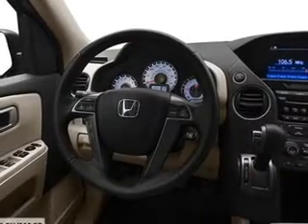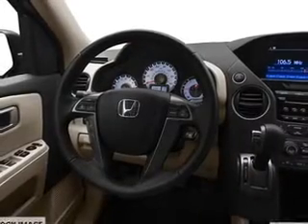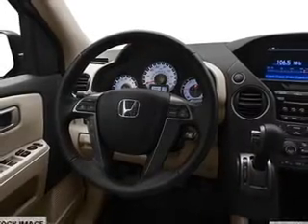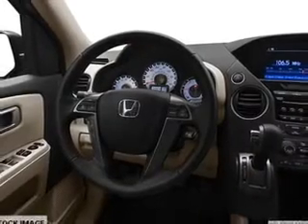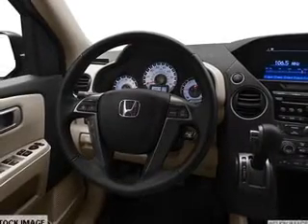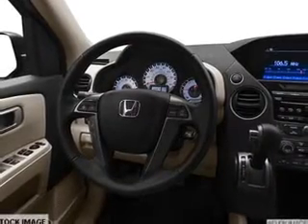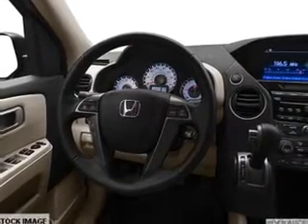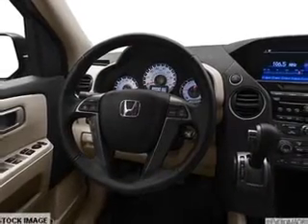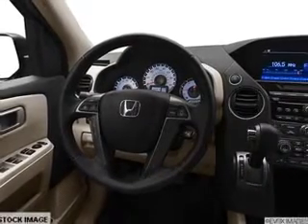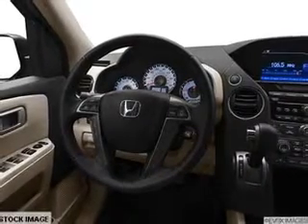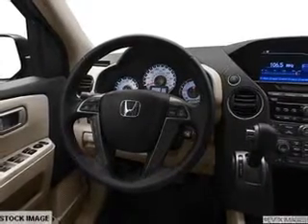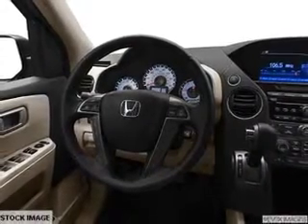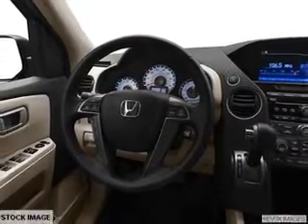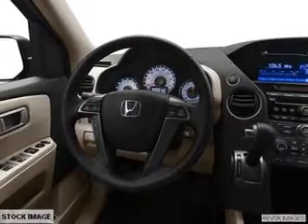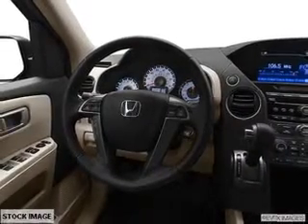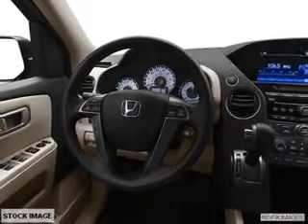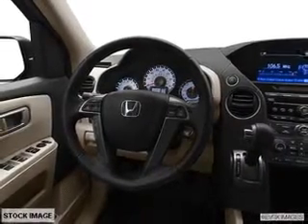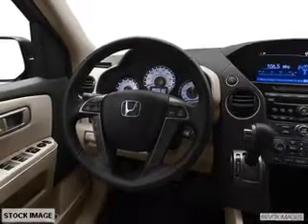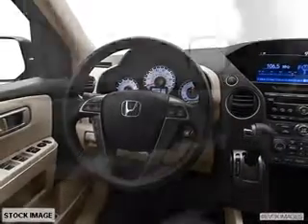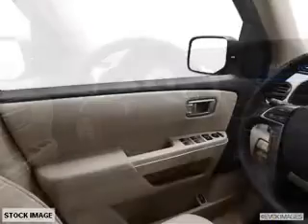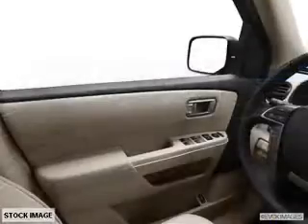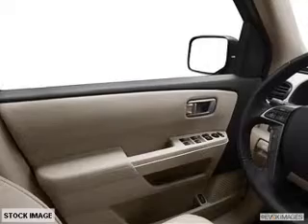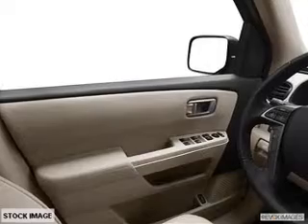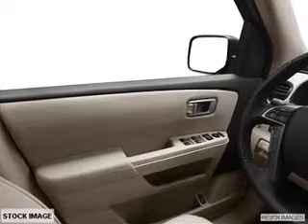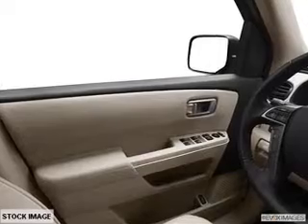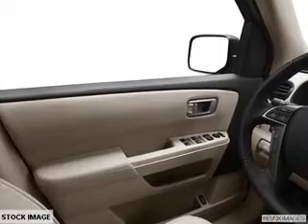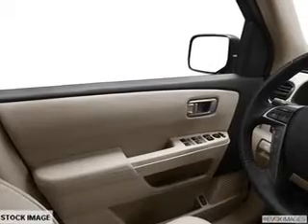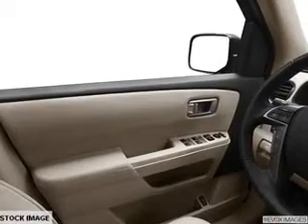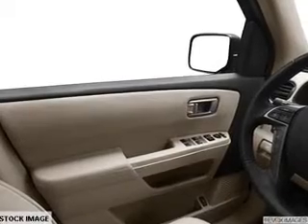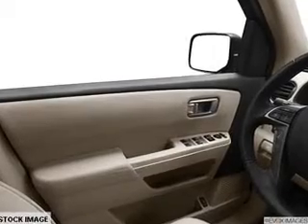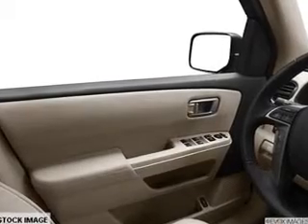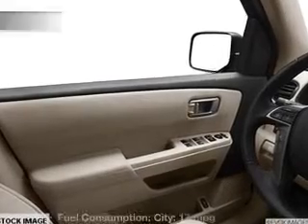The sunroof lets fresh air in. Power and reliability are a great combination — this vehicle has both.